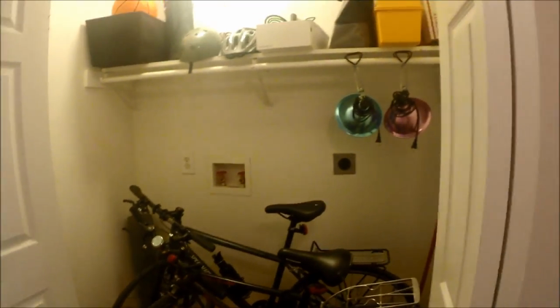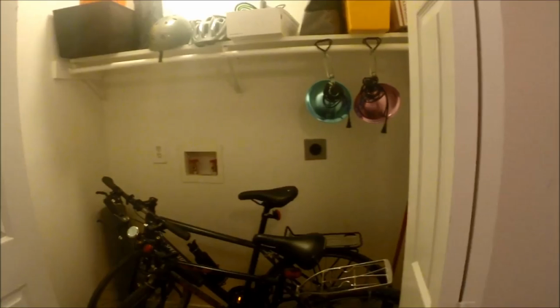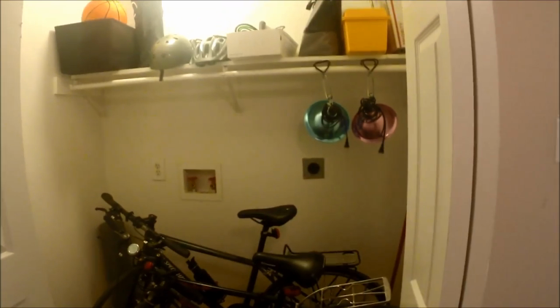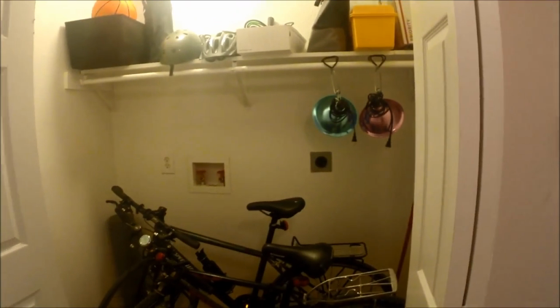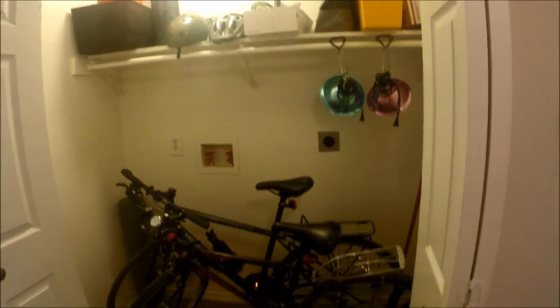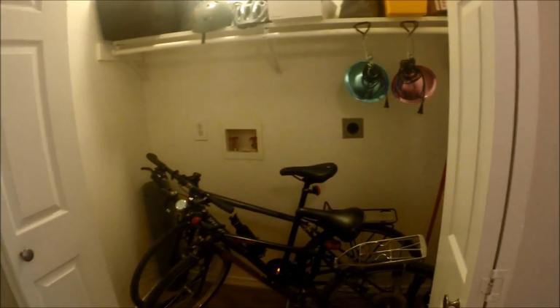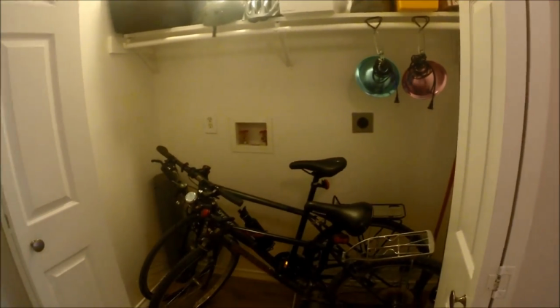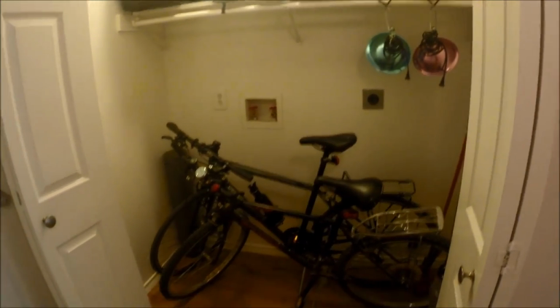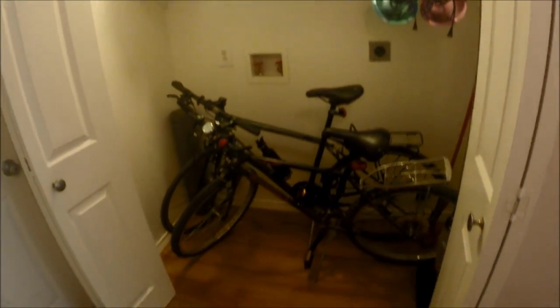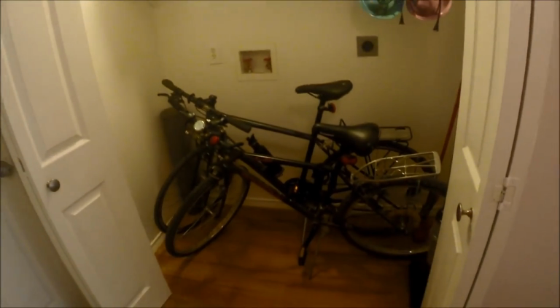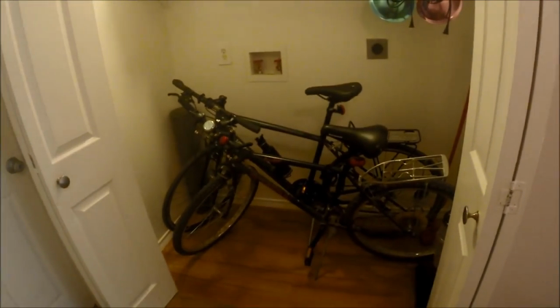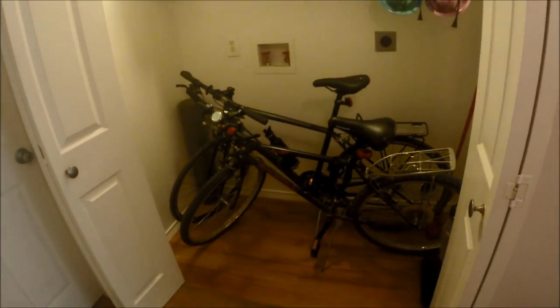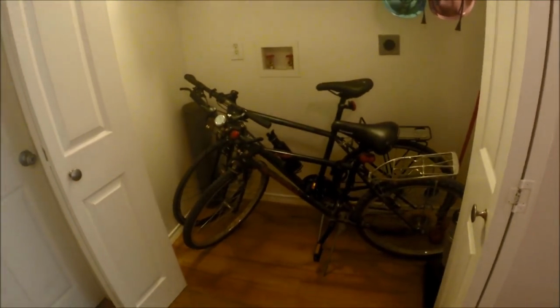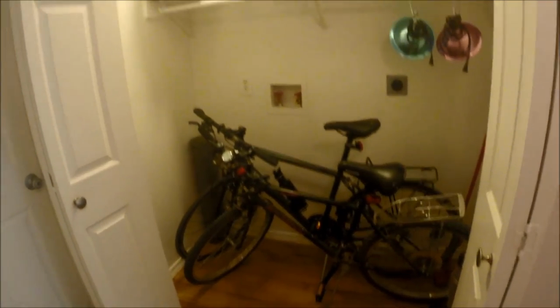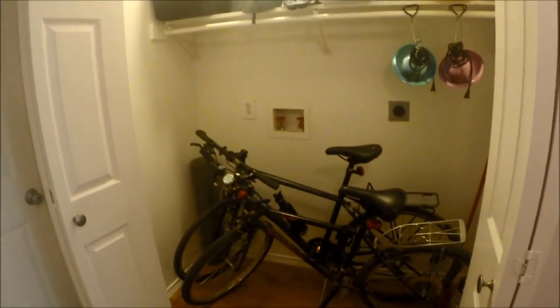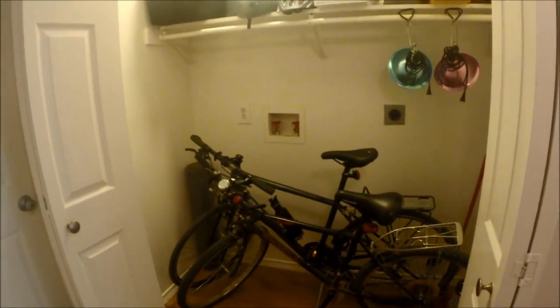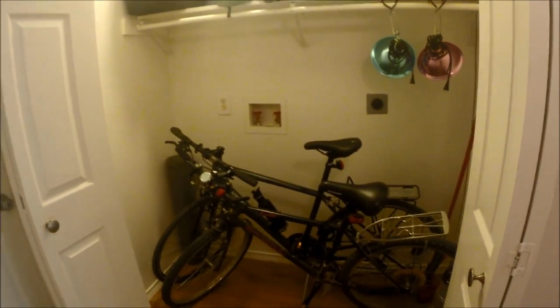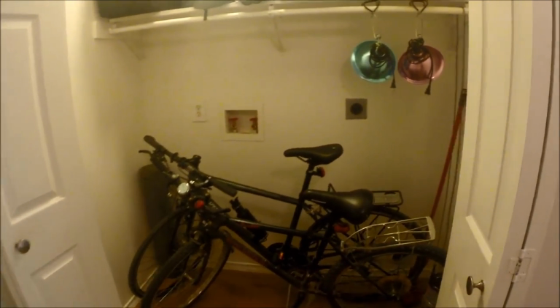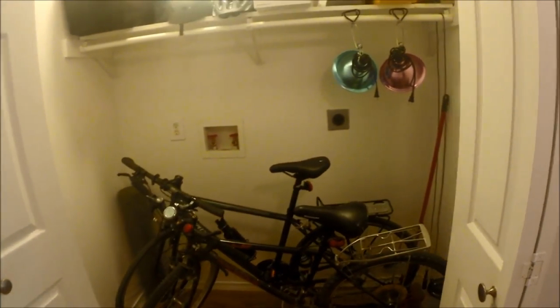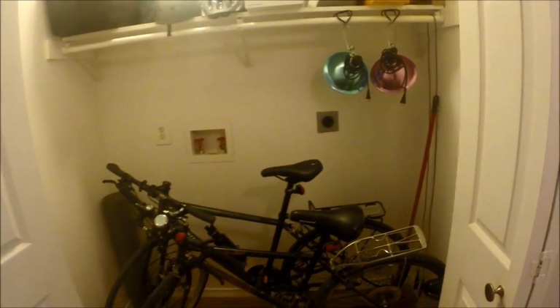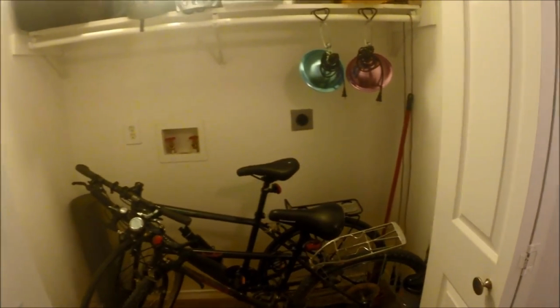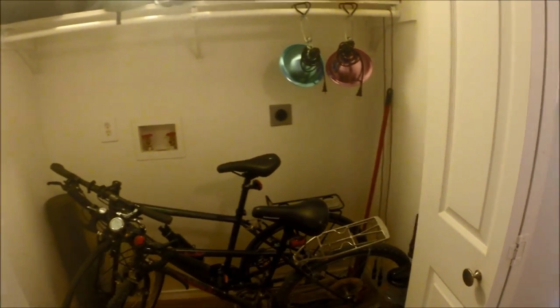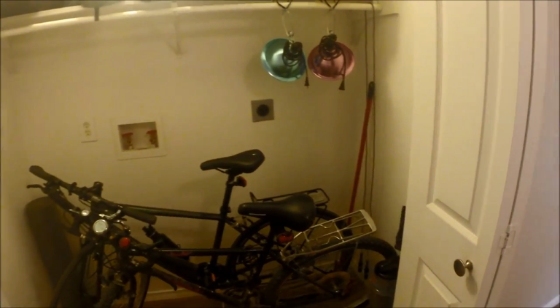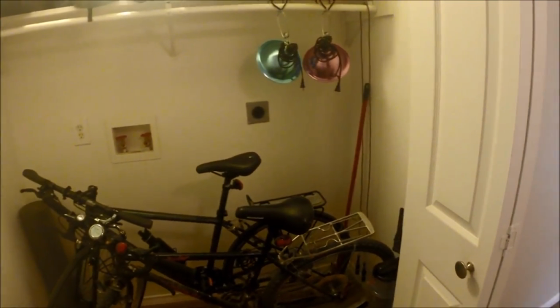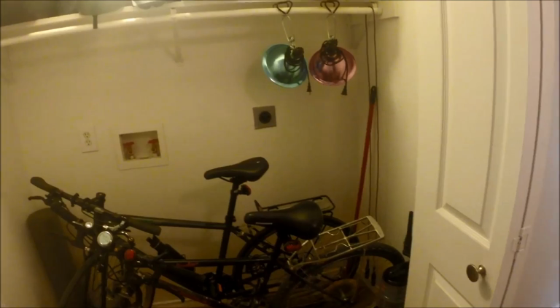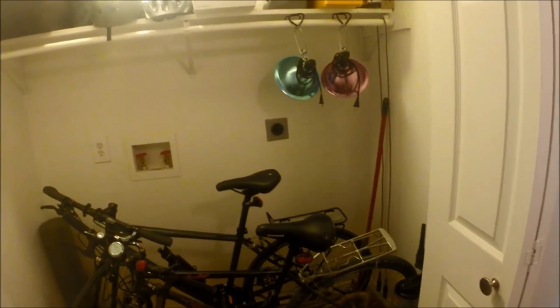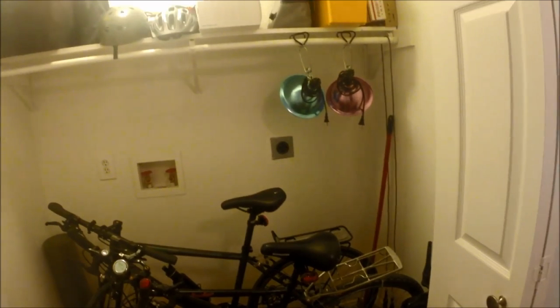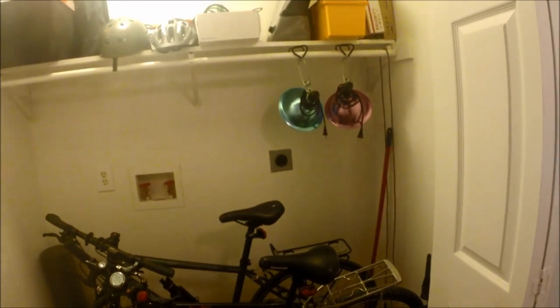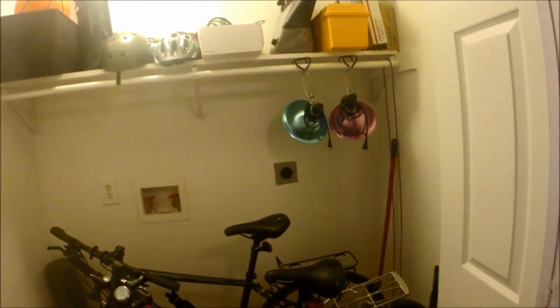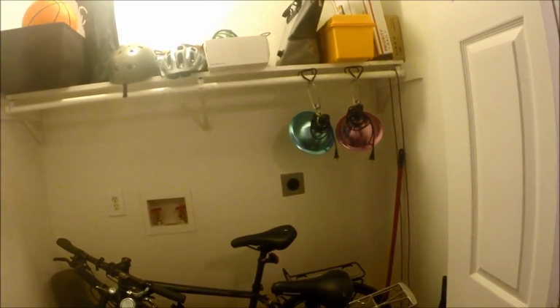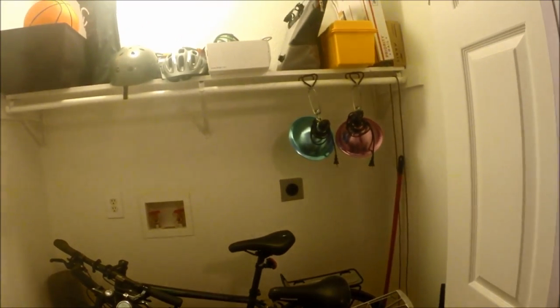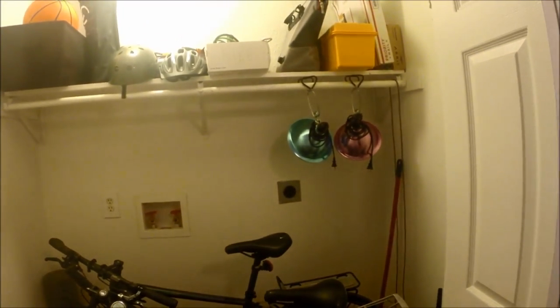This was pretty awesome to have this closet for bike storage. That's how I get around Austin — mostly on my bike.